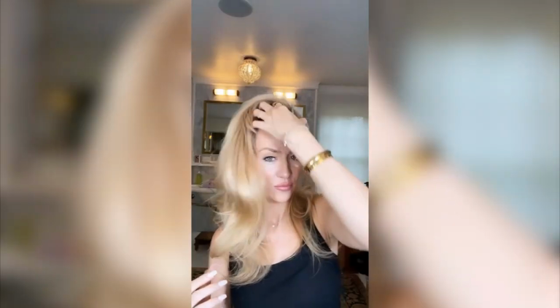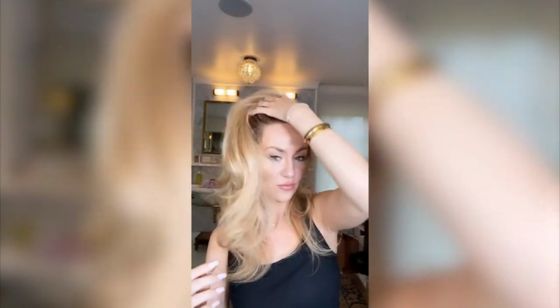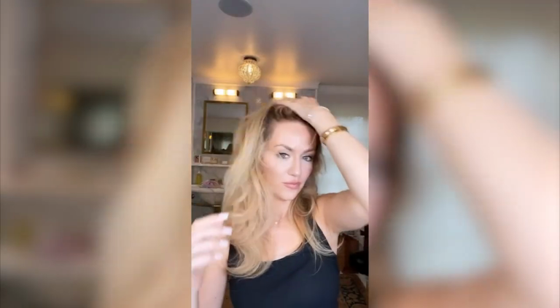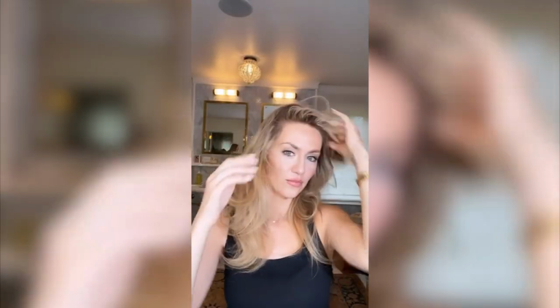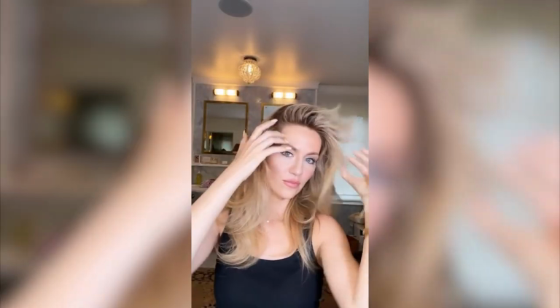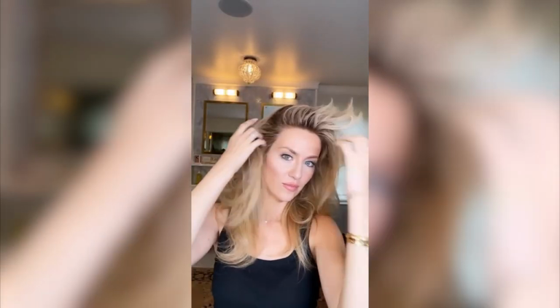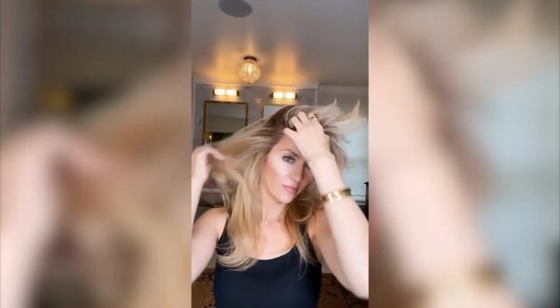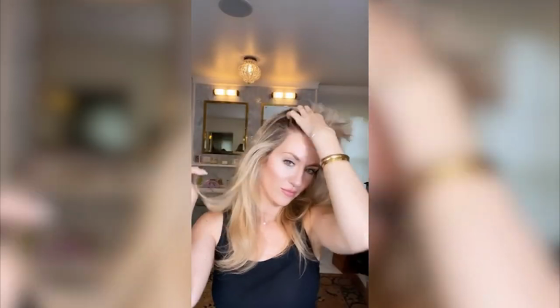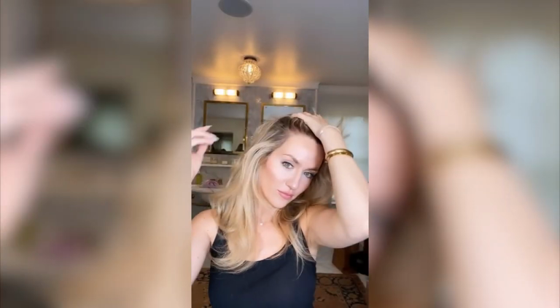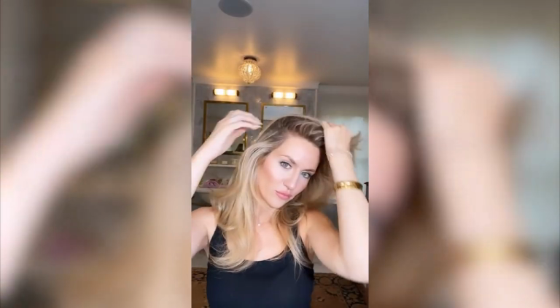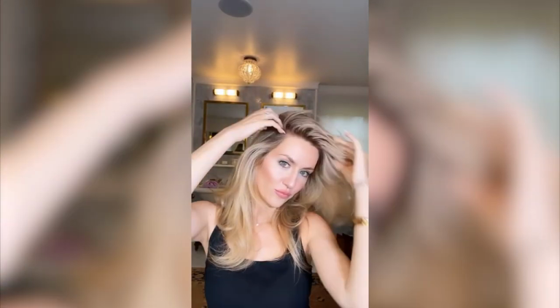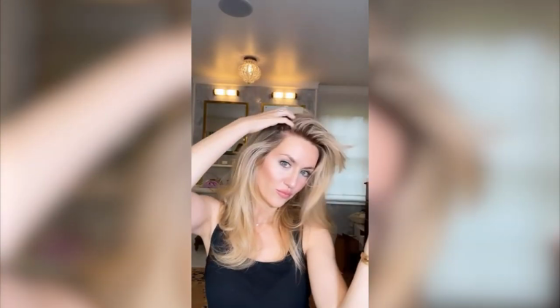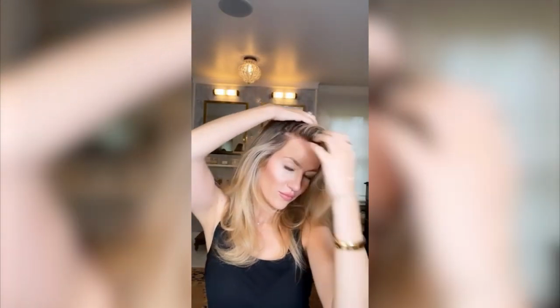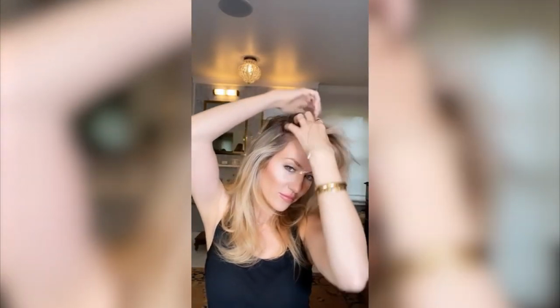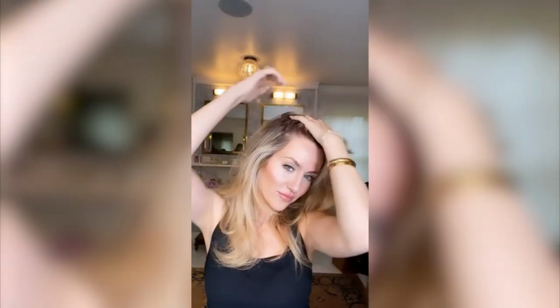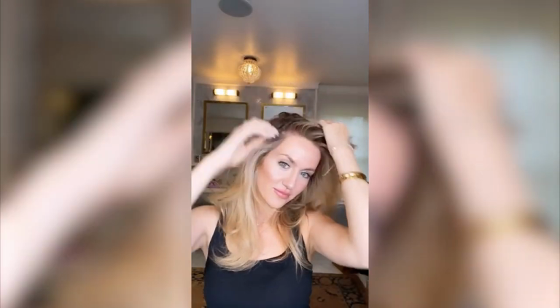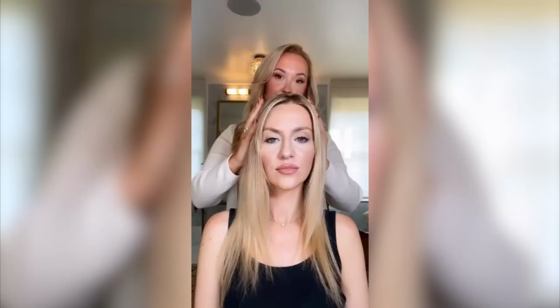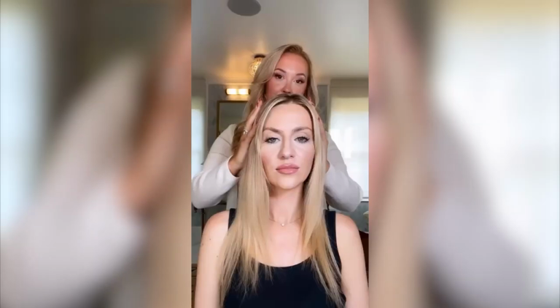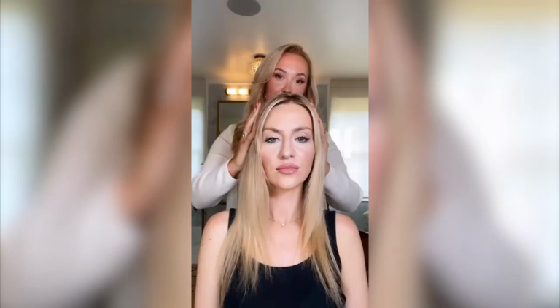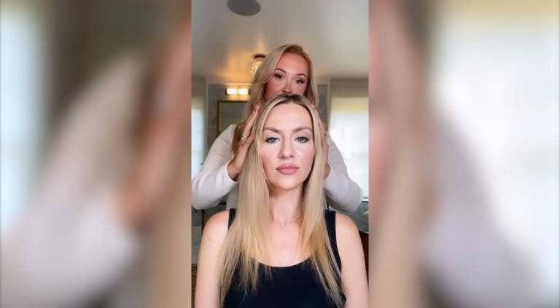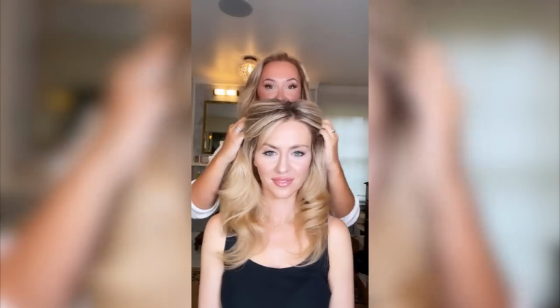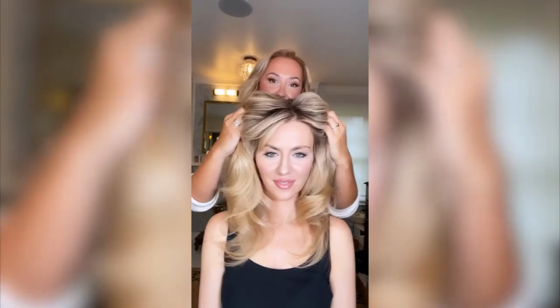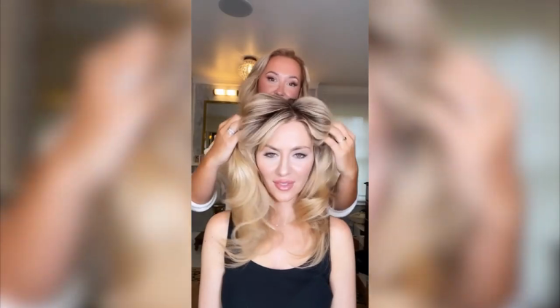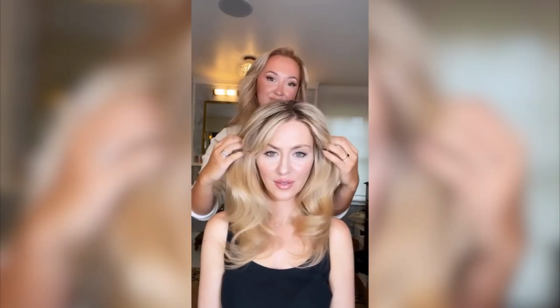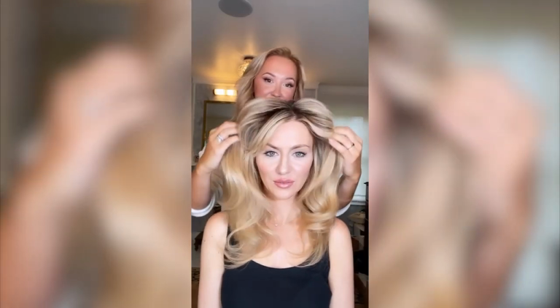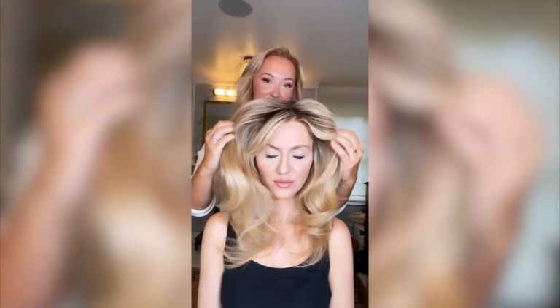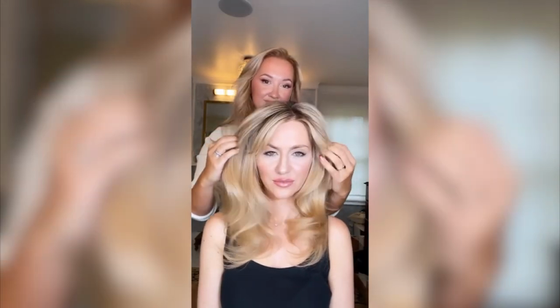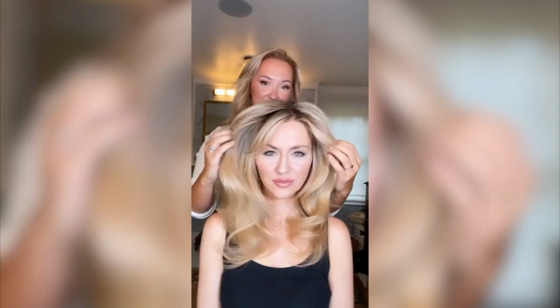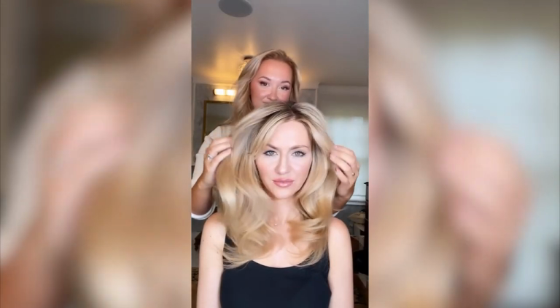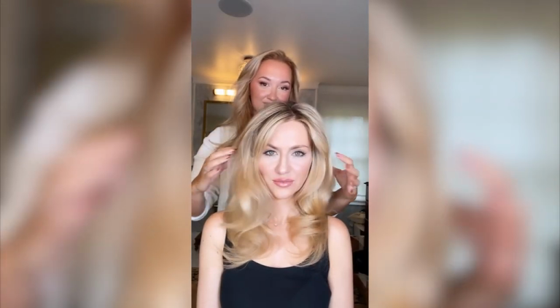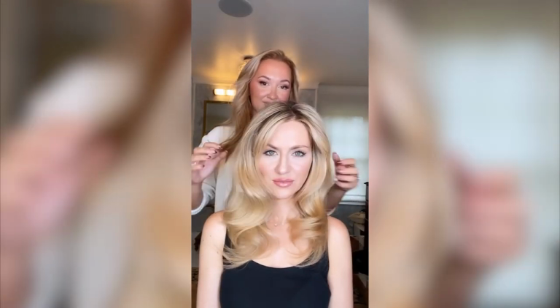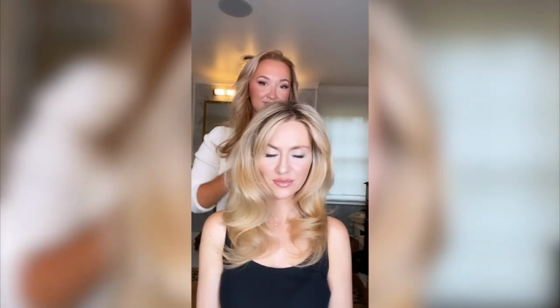You might think it's extensions, but look, you can run your hands right through. Results: thicker, volumized hair without the stickiness.